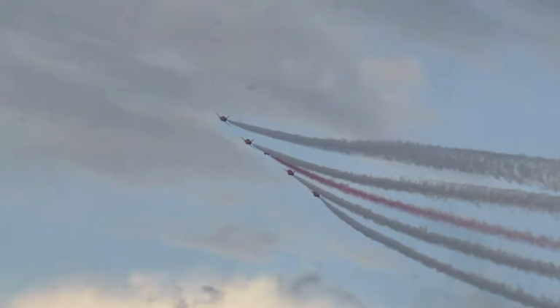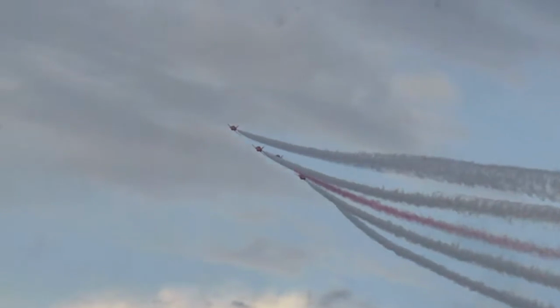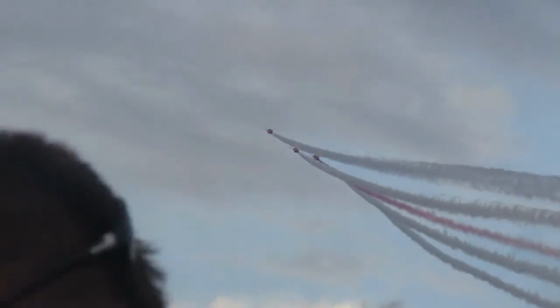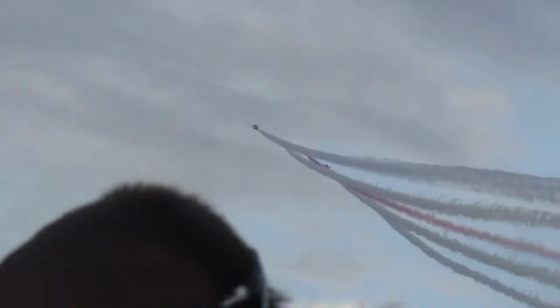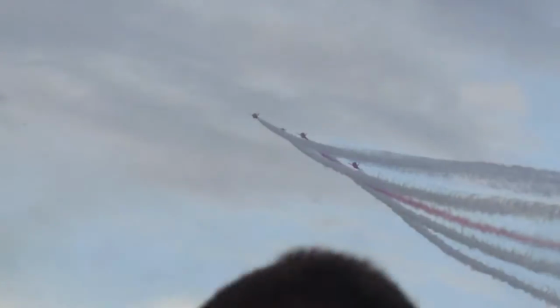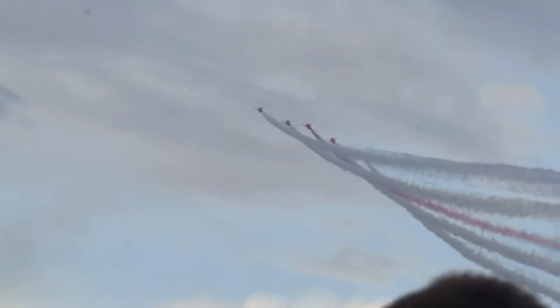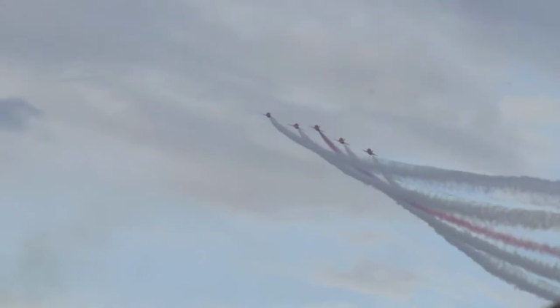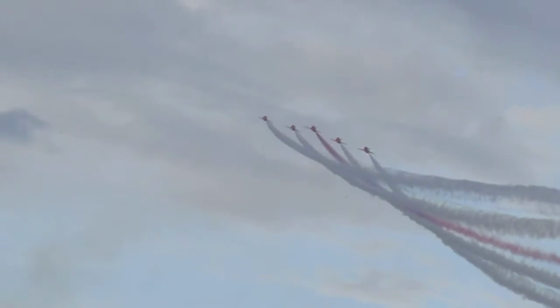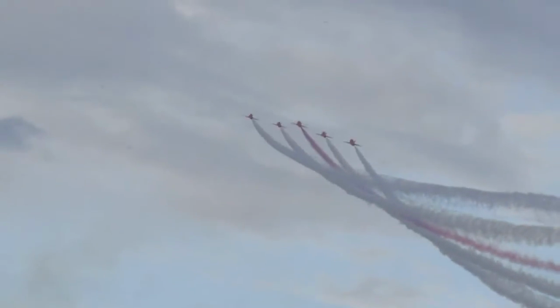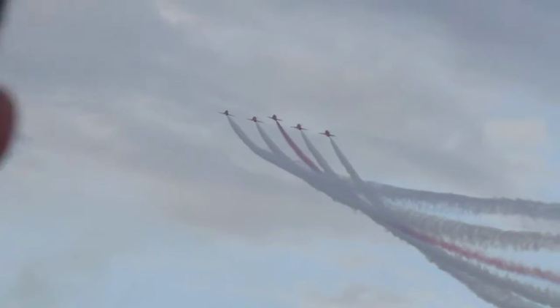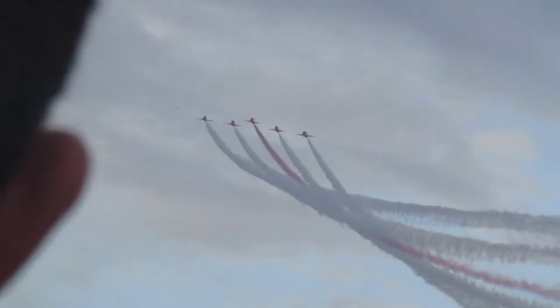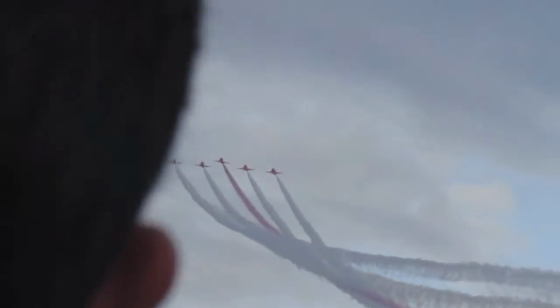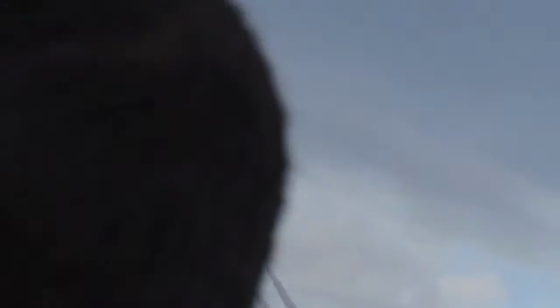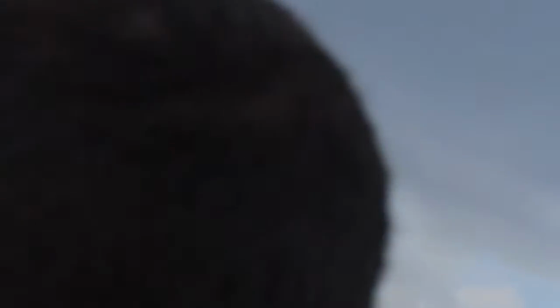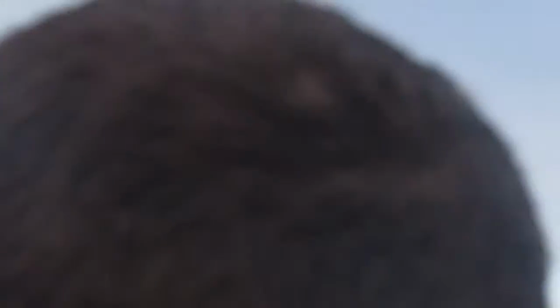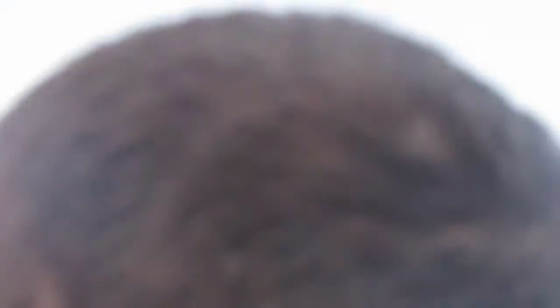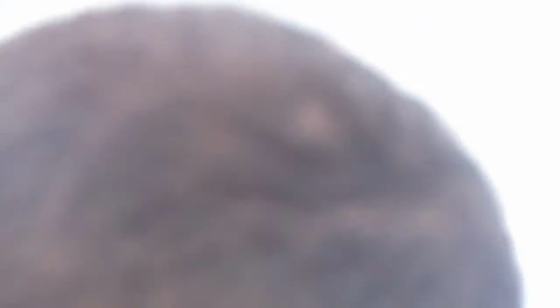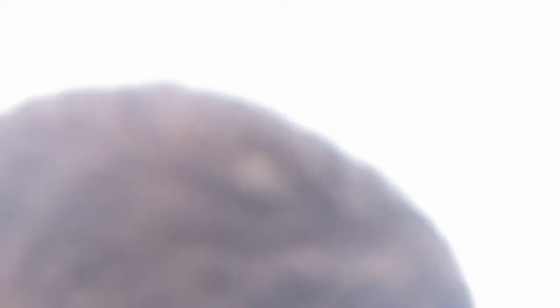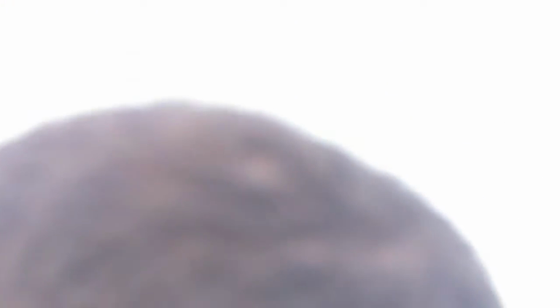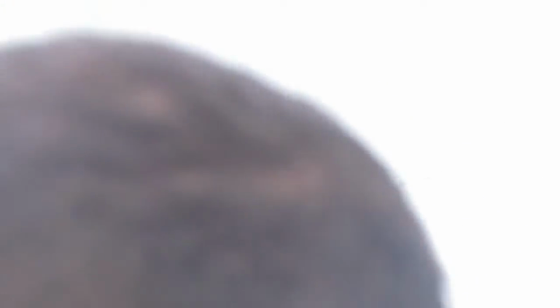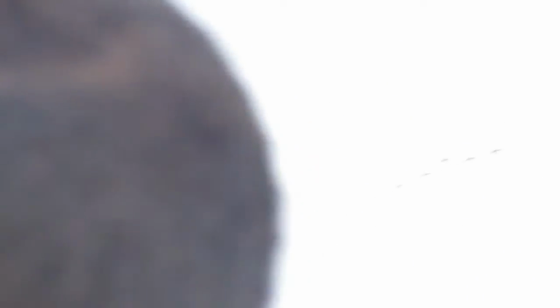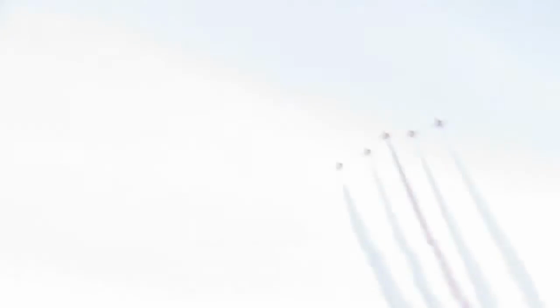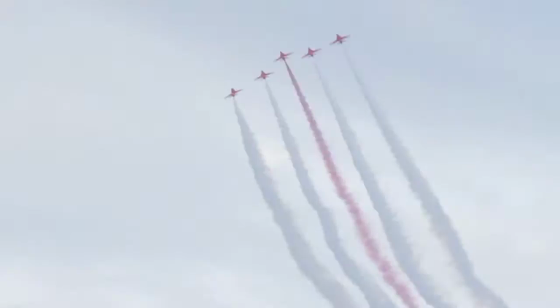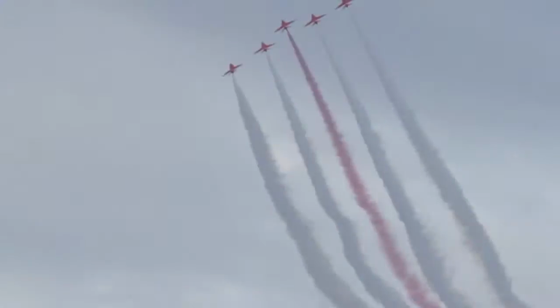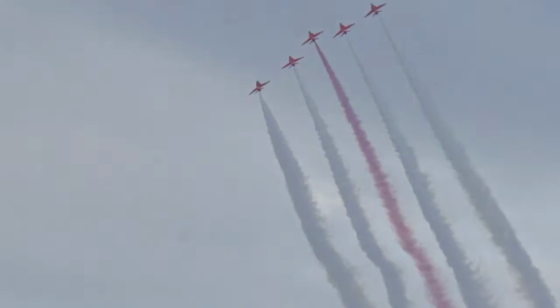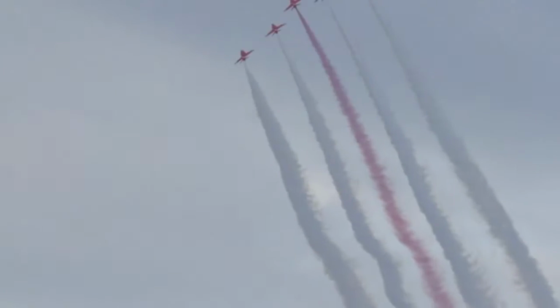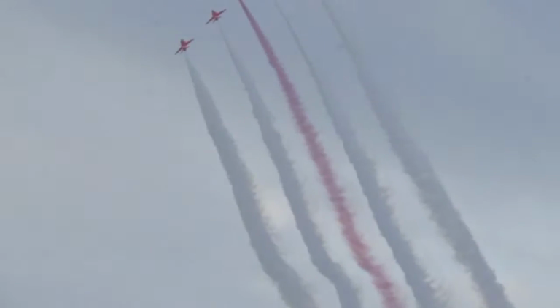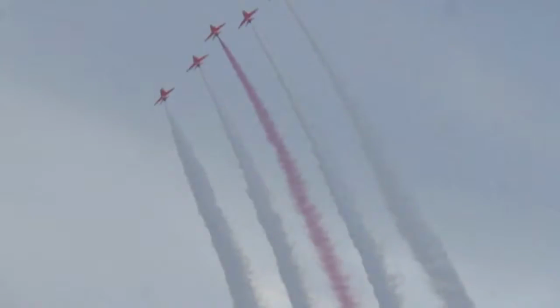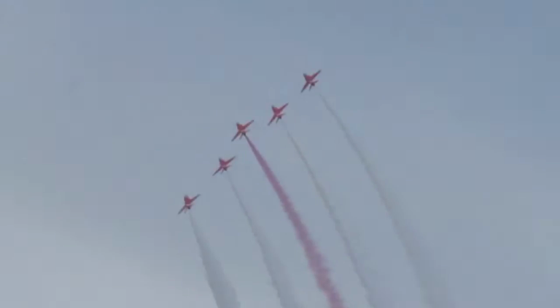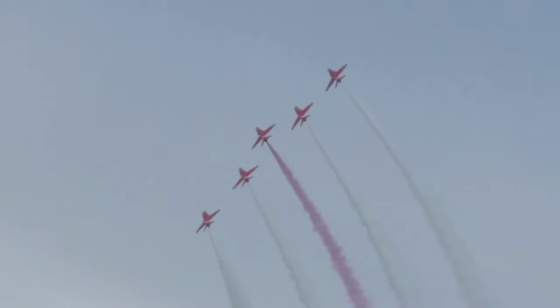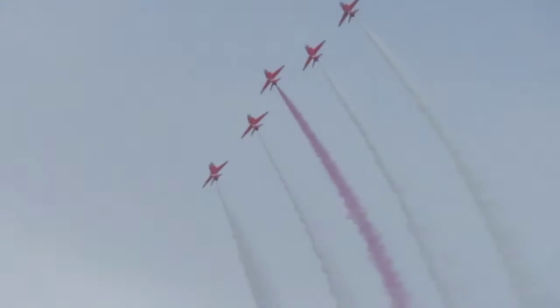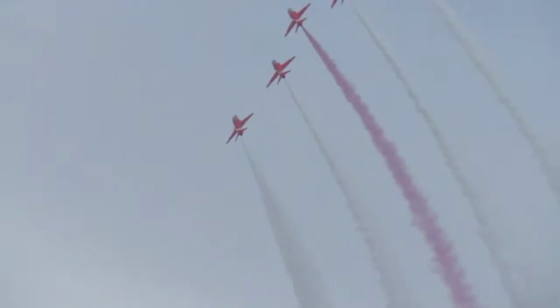Reds two, three, four and five switch to white smoke. Red one now using red and blue as they finish the second roll in the Python.